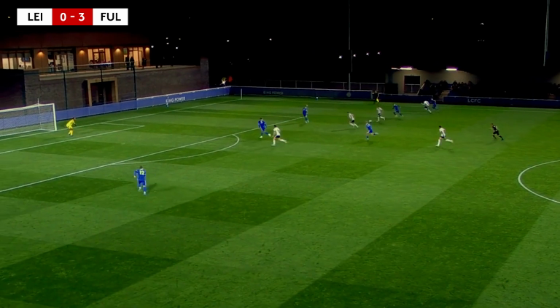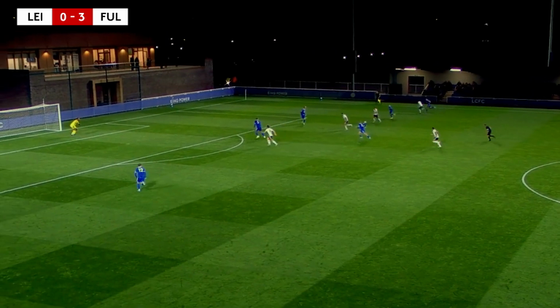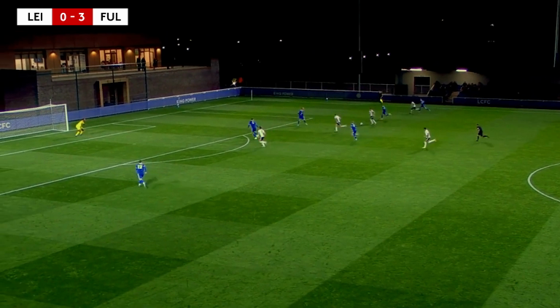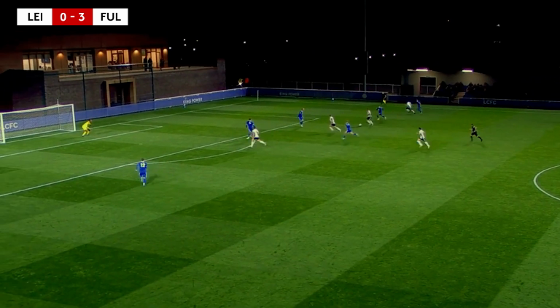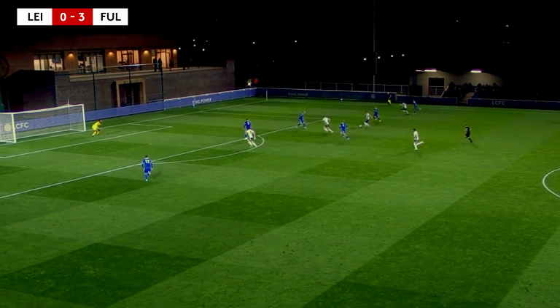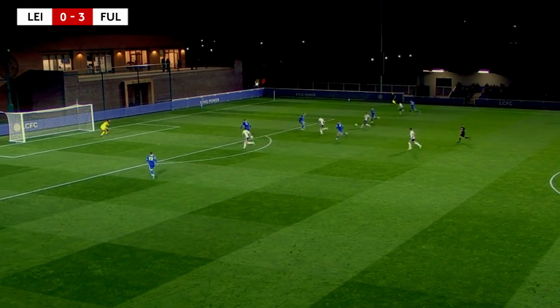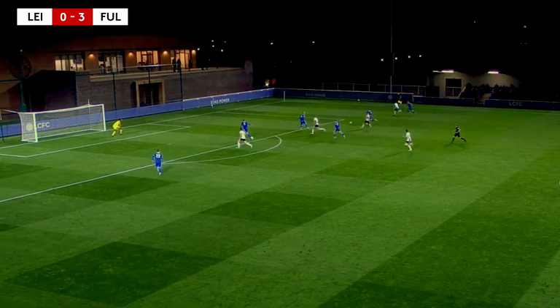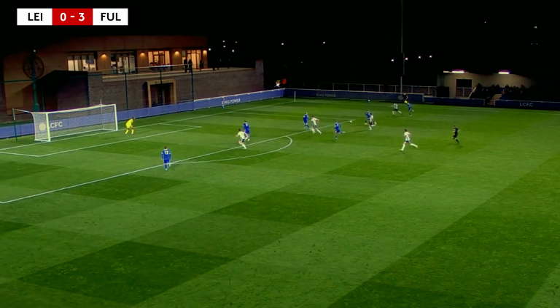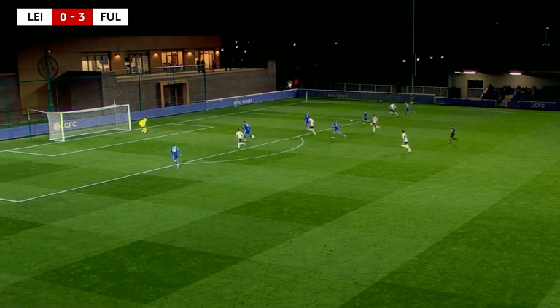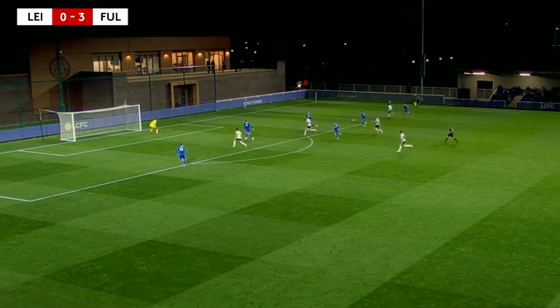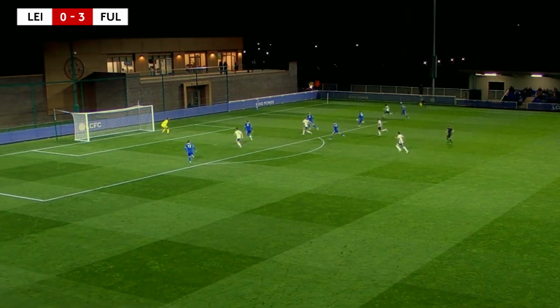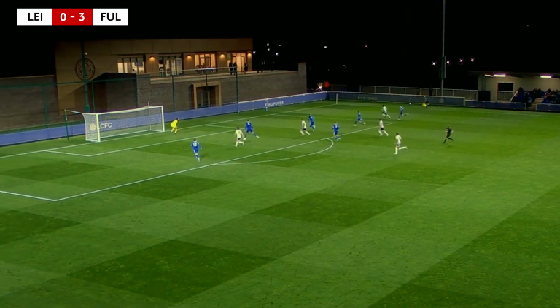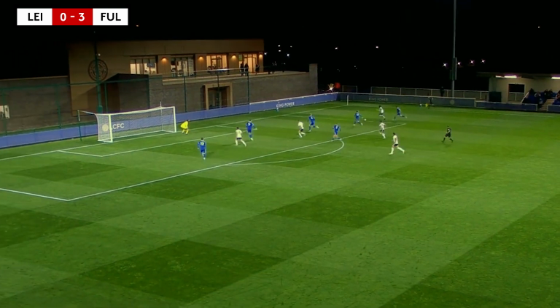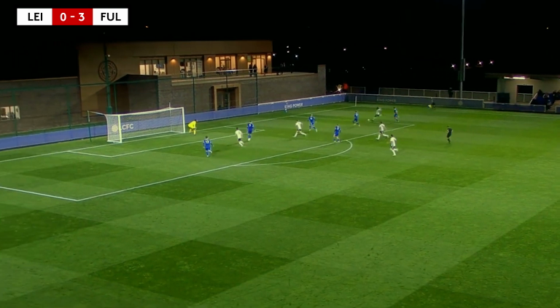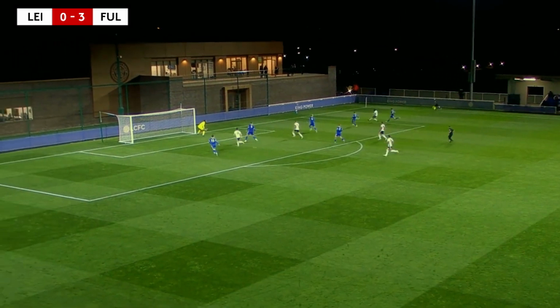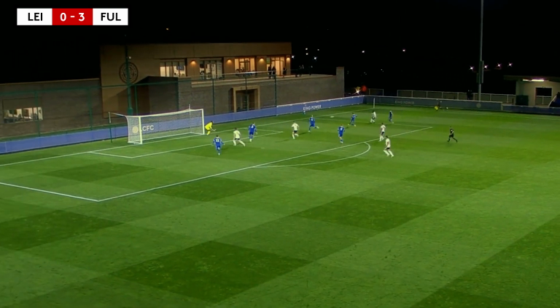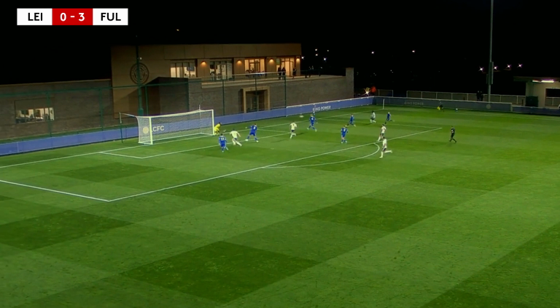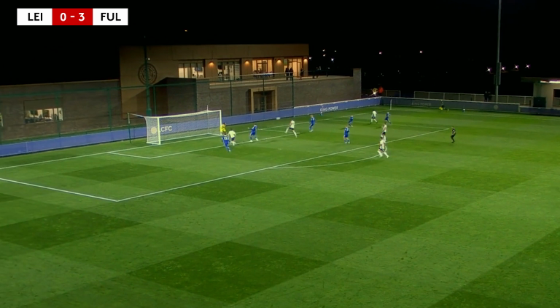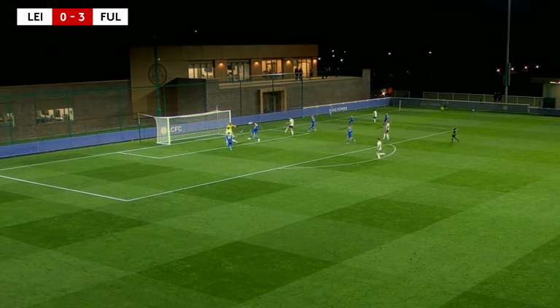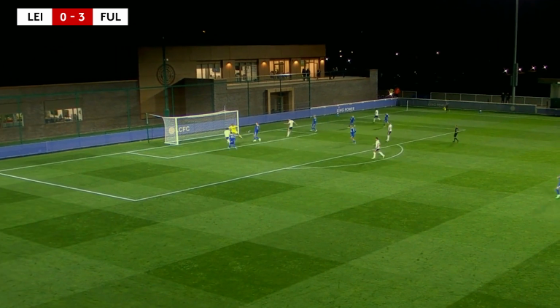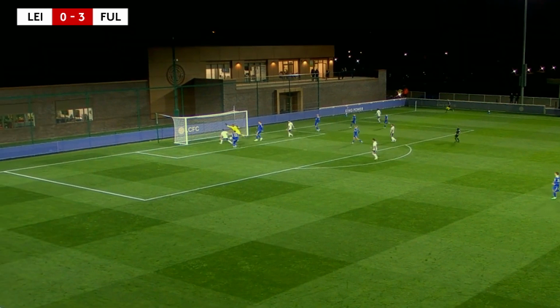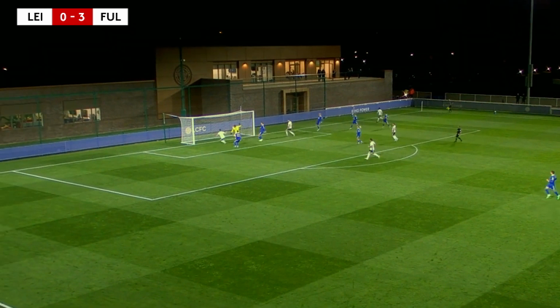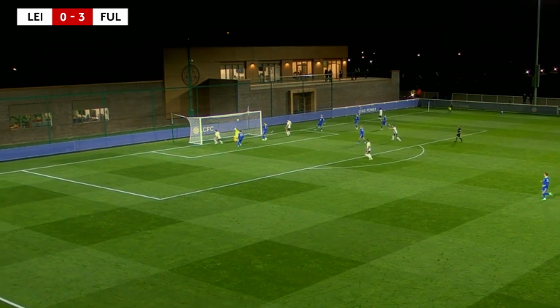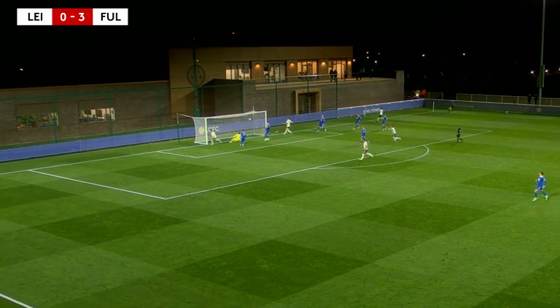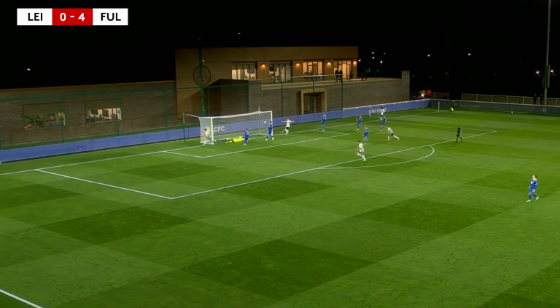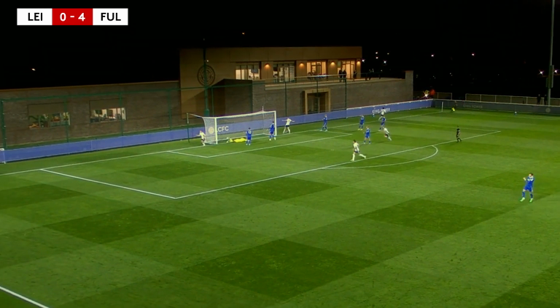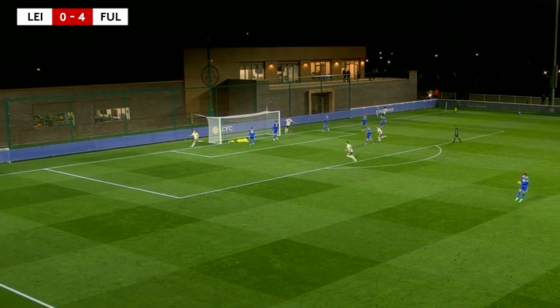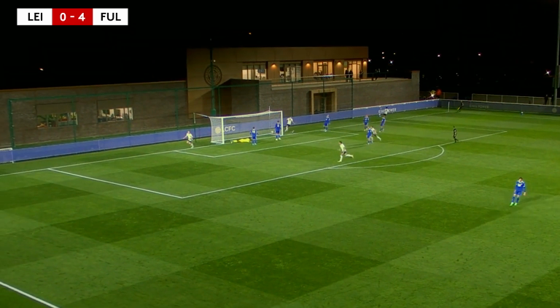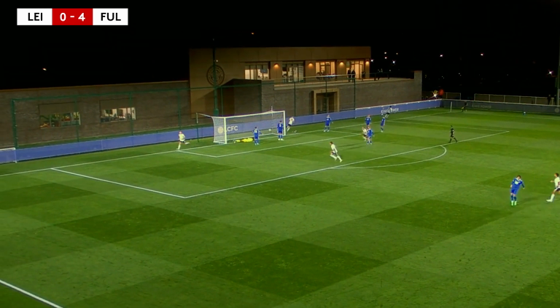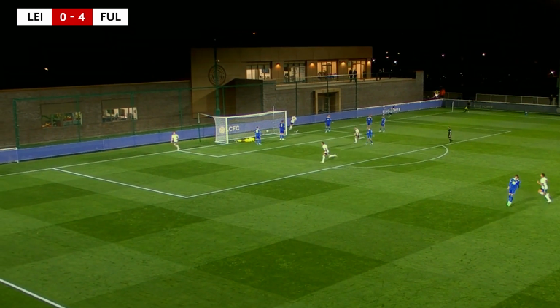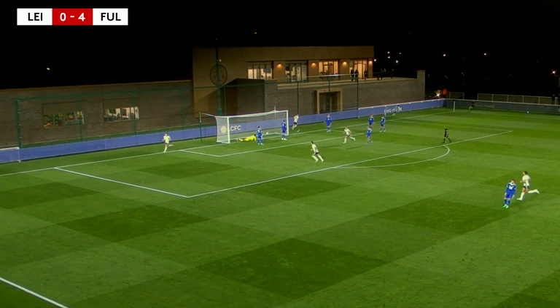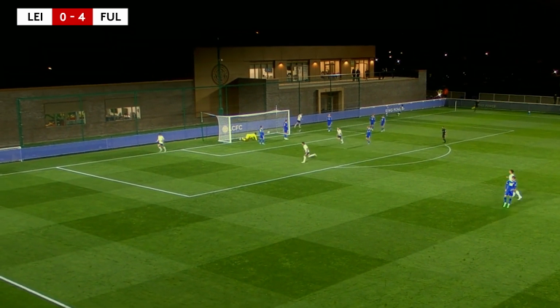O'Neill bagged his second soon after the interval, getting on the end of a Godo cross before finishing clinically.